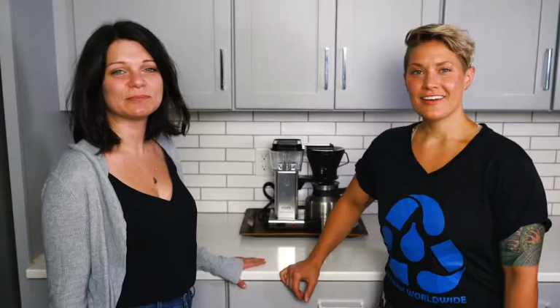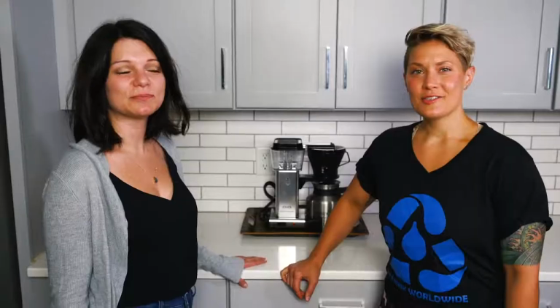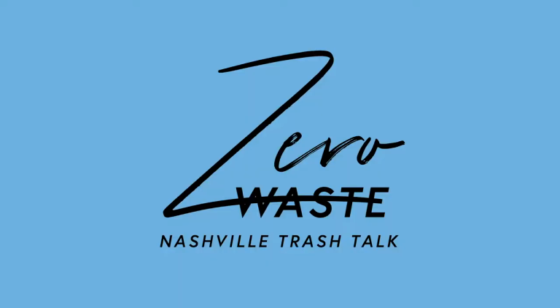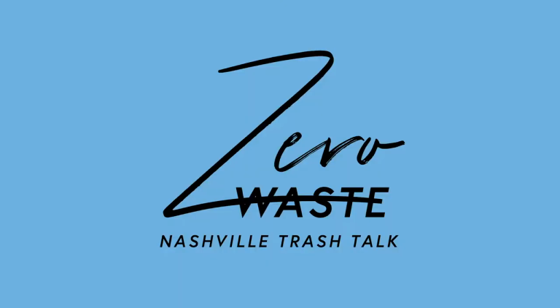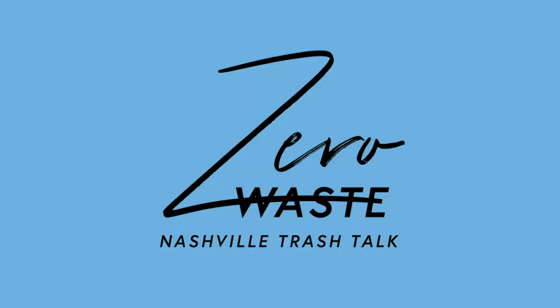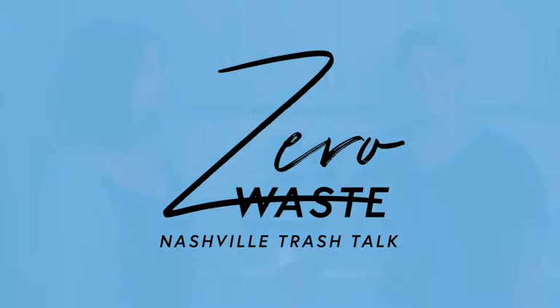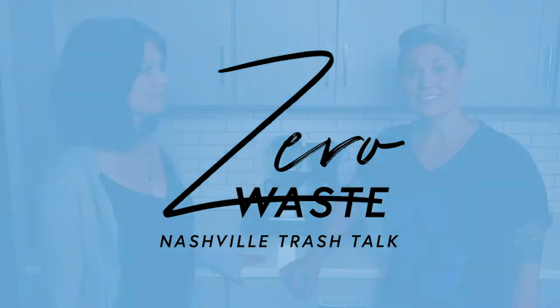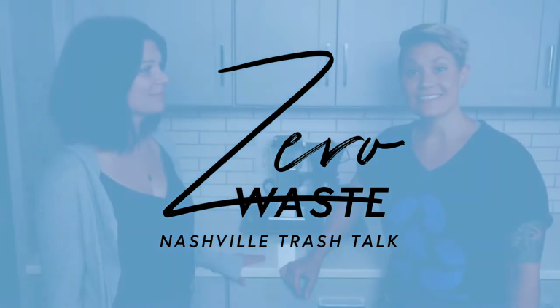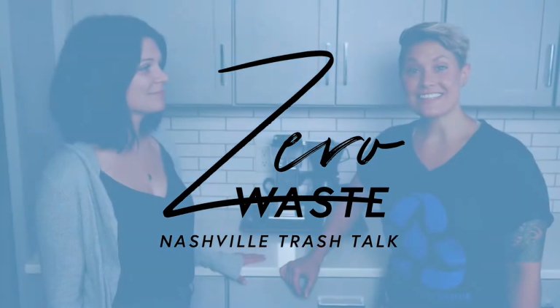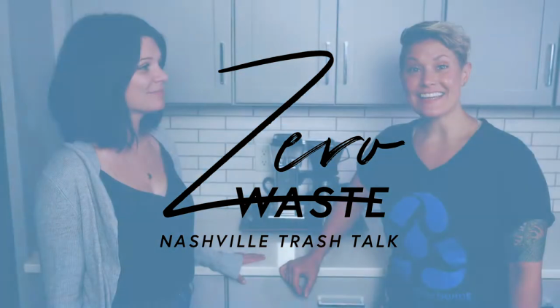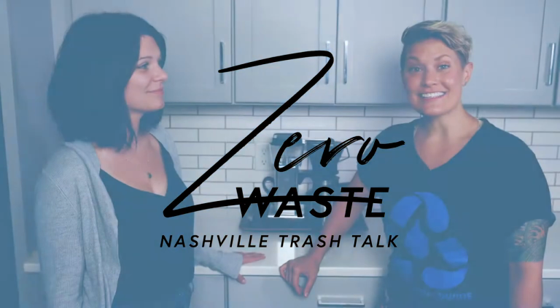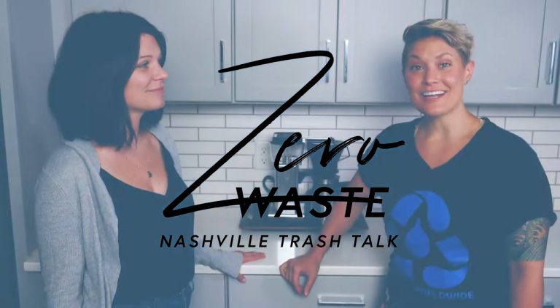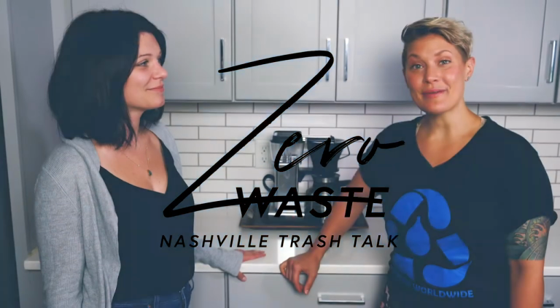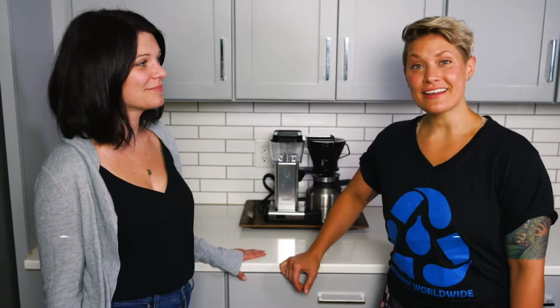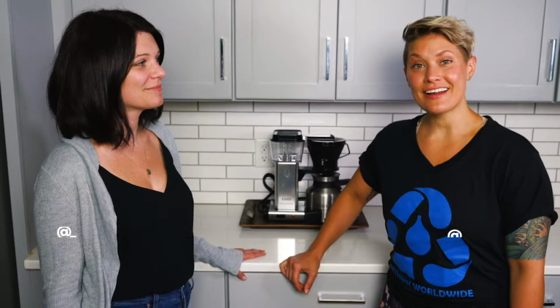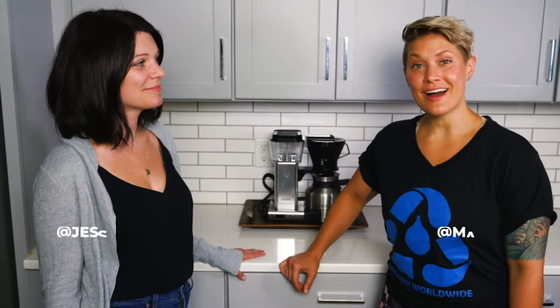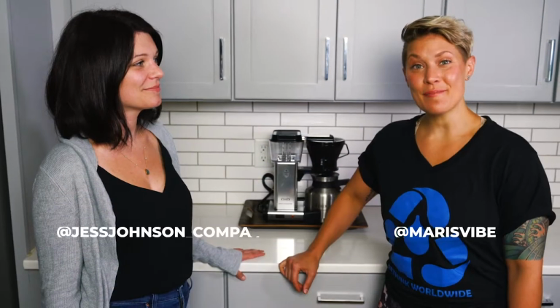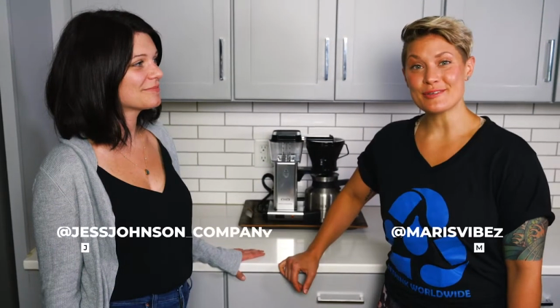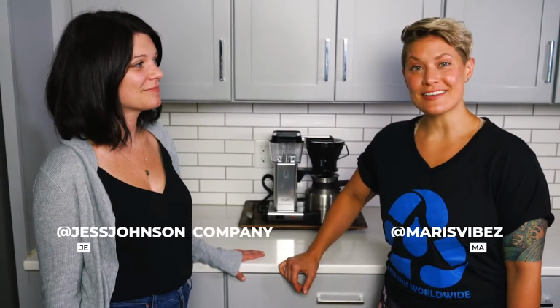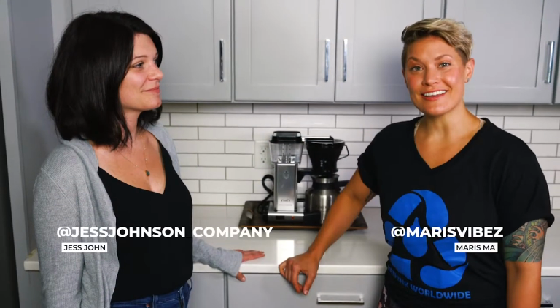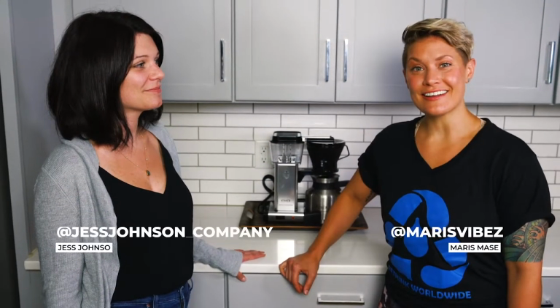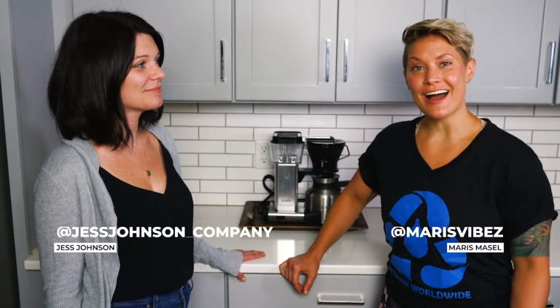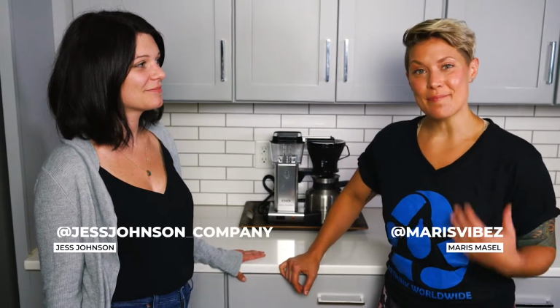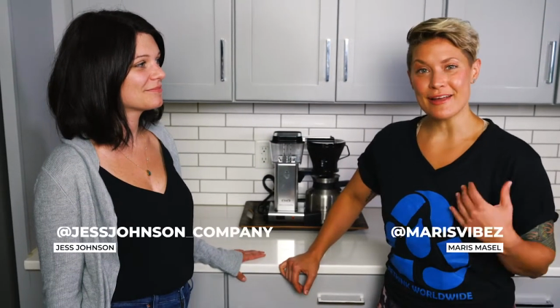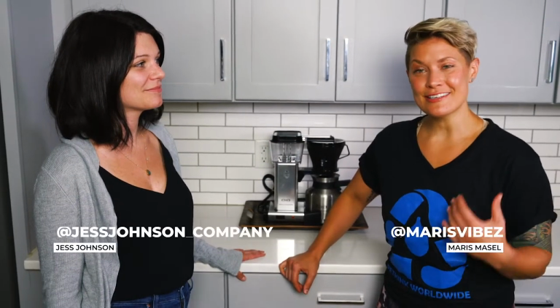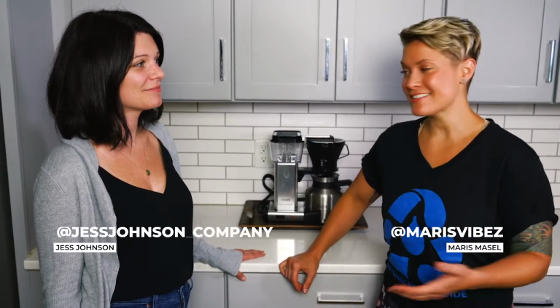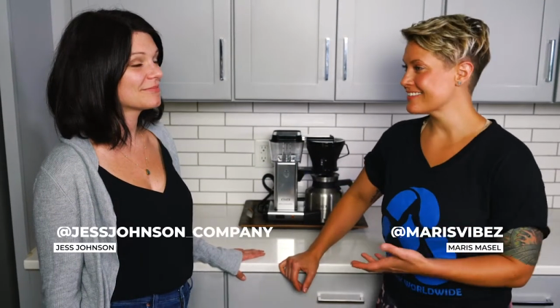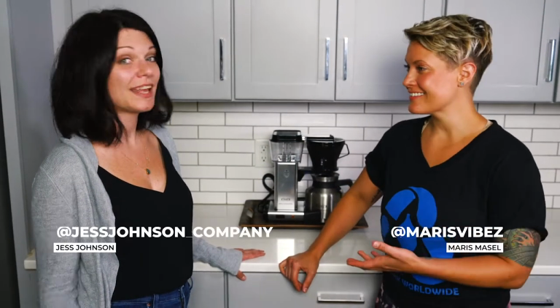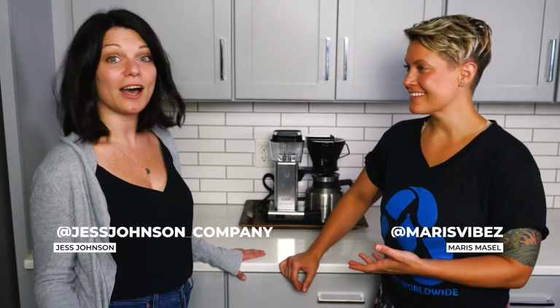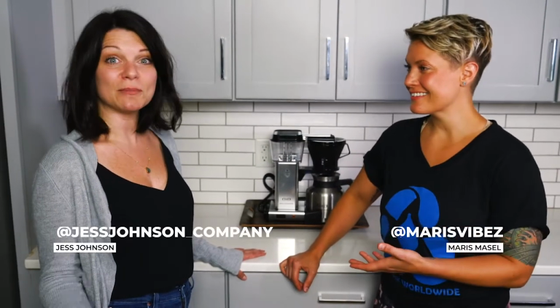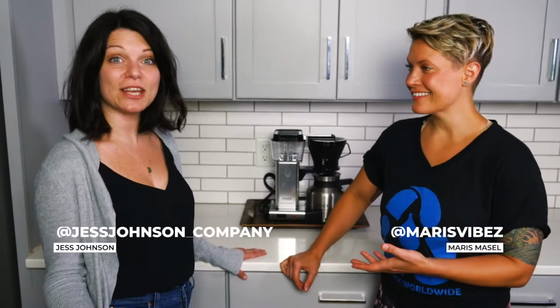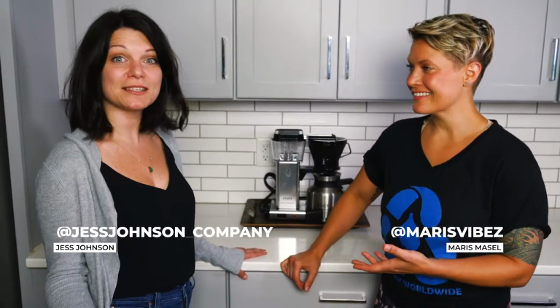Trash Talk! Today's topic, composting. I'm Maris. I'm Jess.